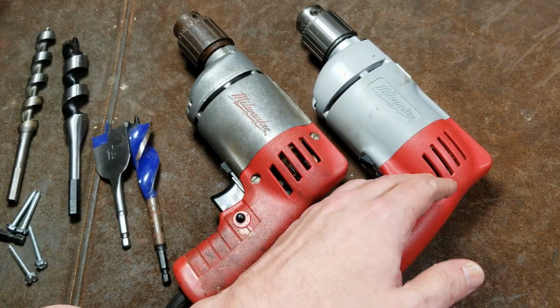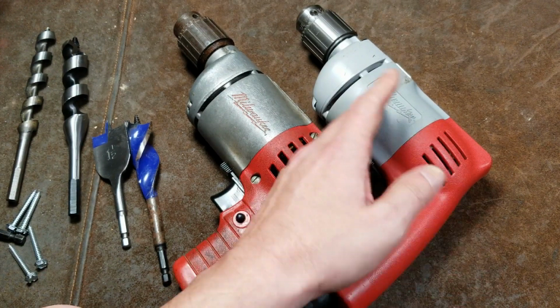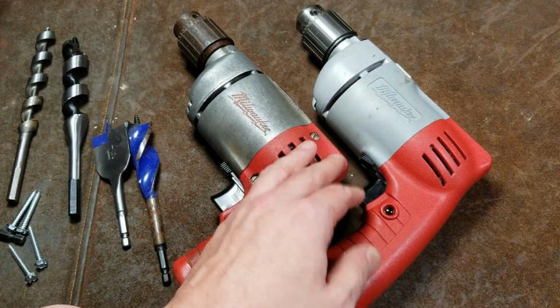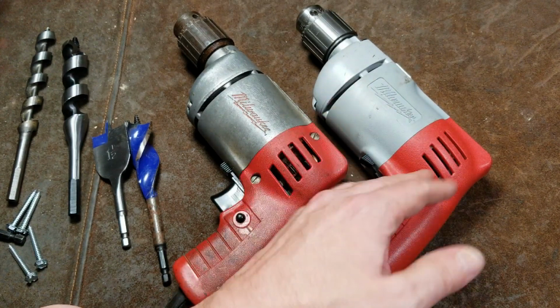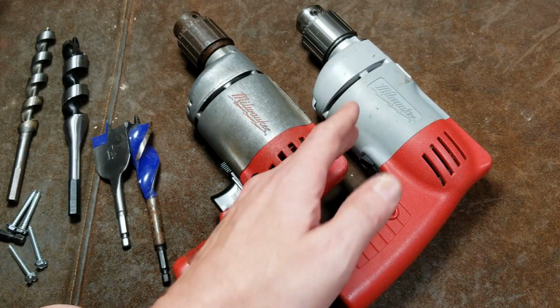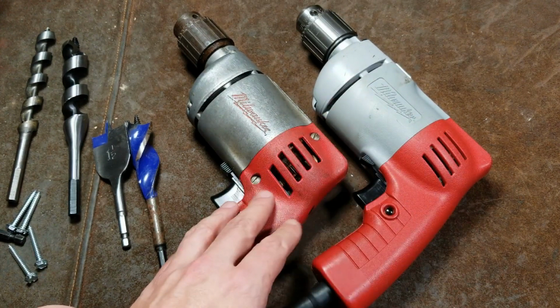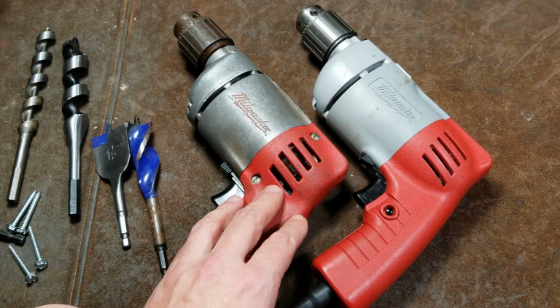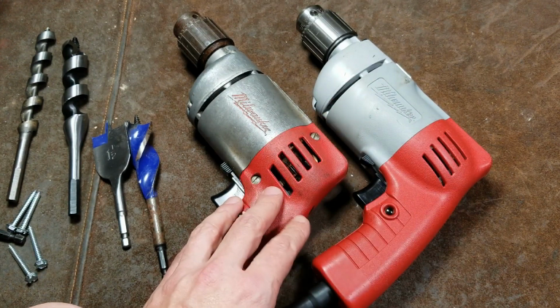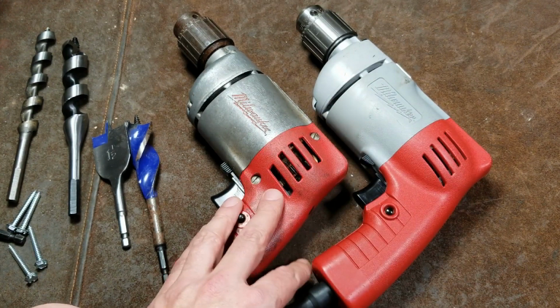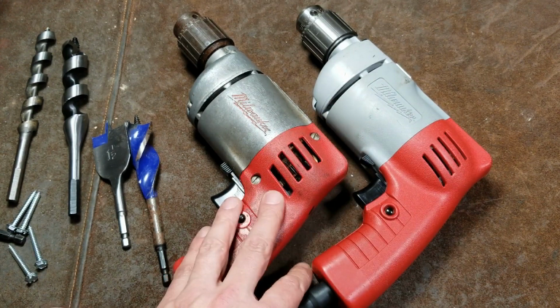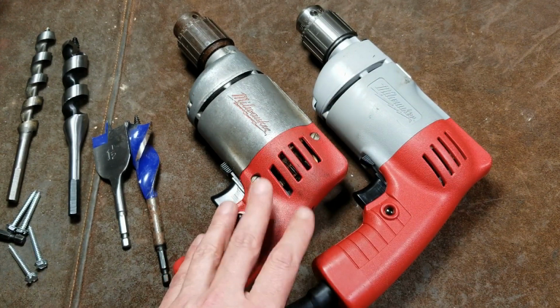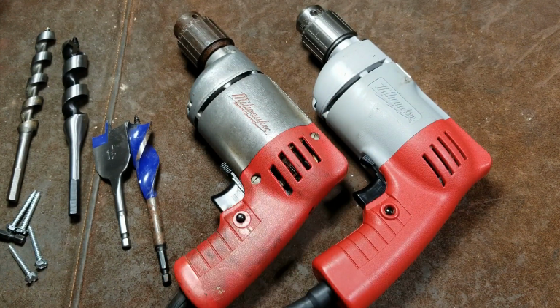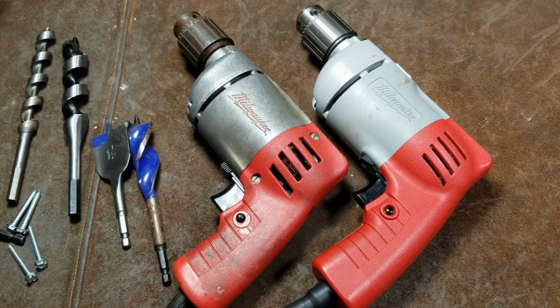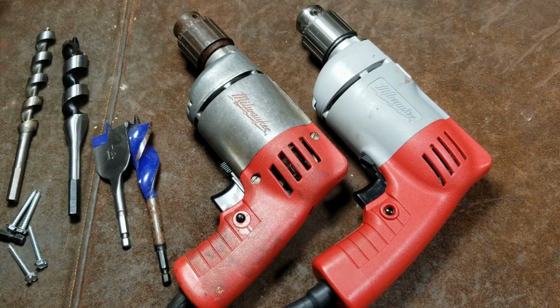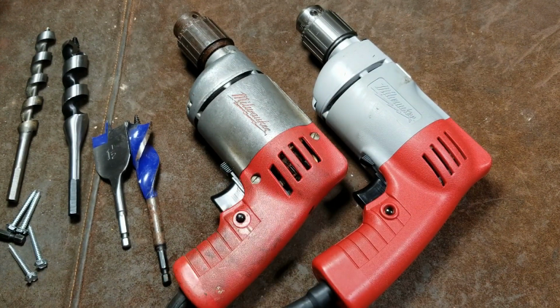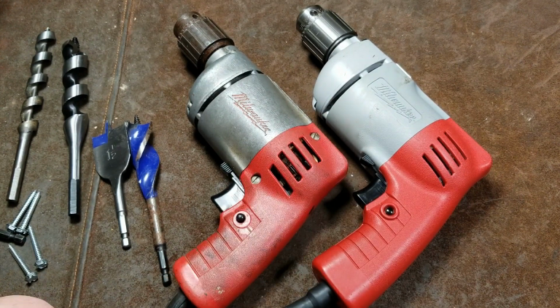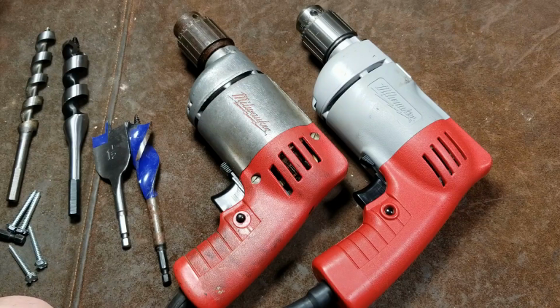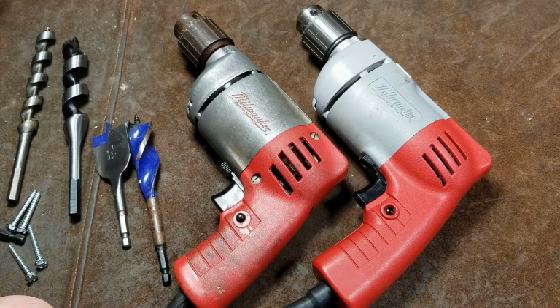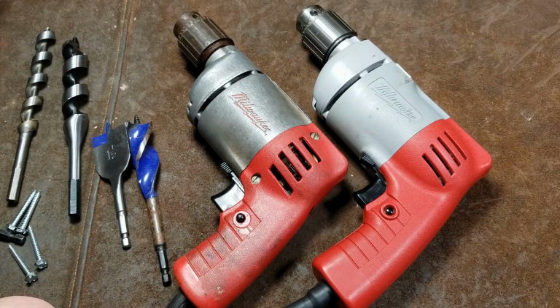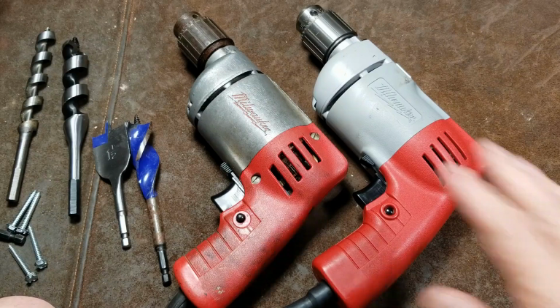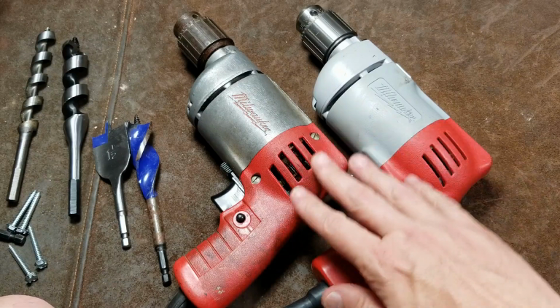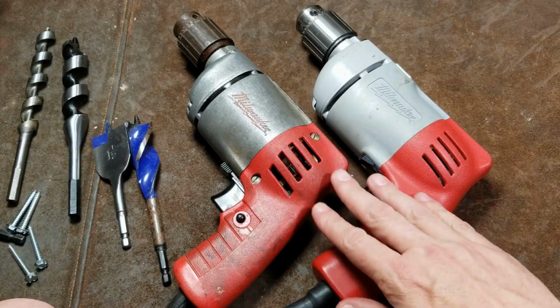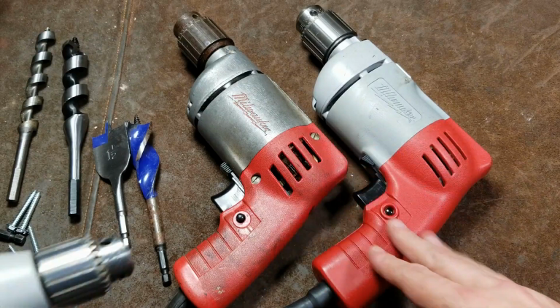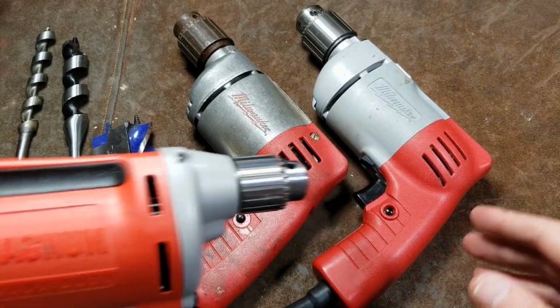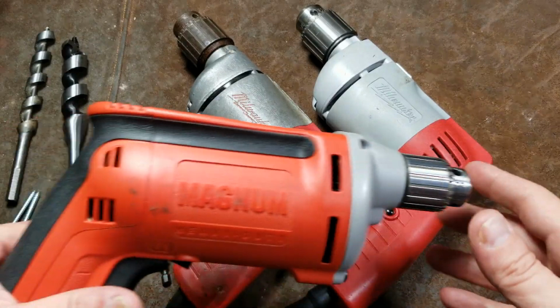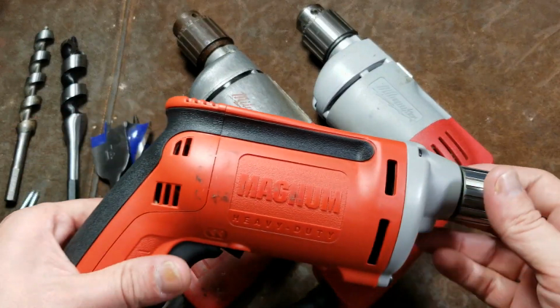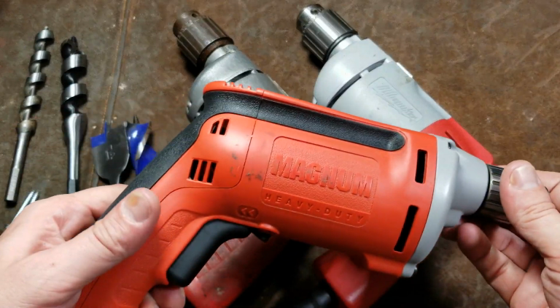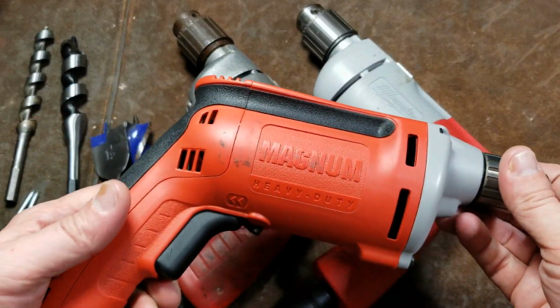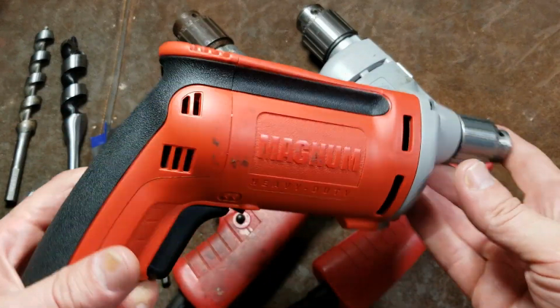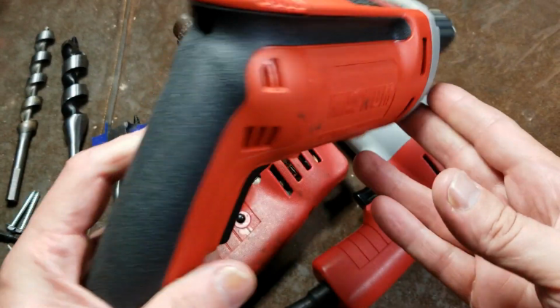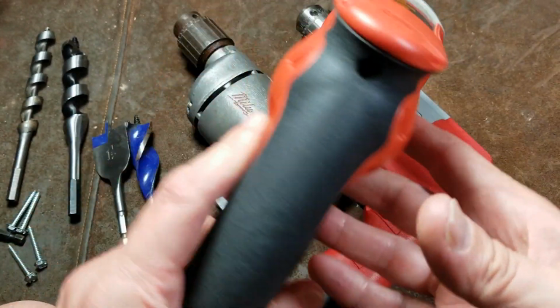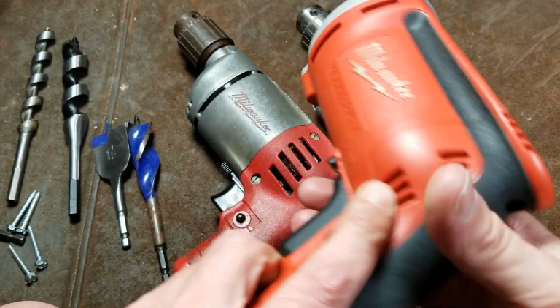These were also the last of the American-made Milwaukees. After this, they started going with the modern era.